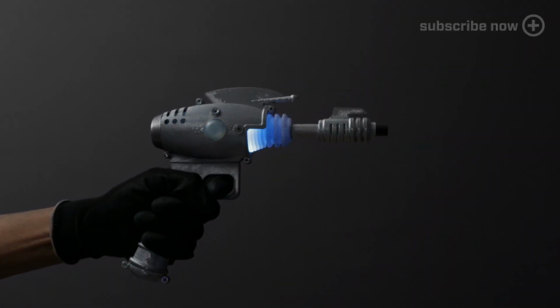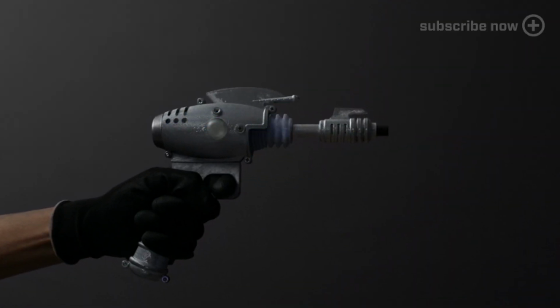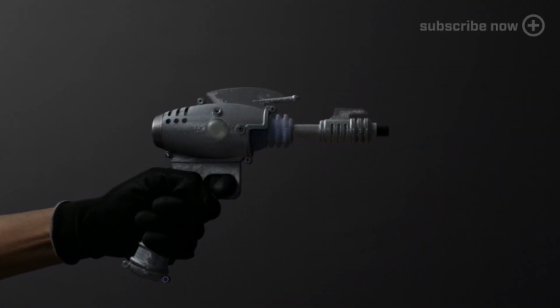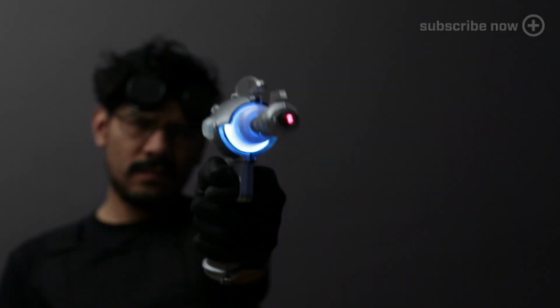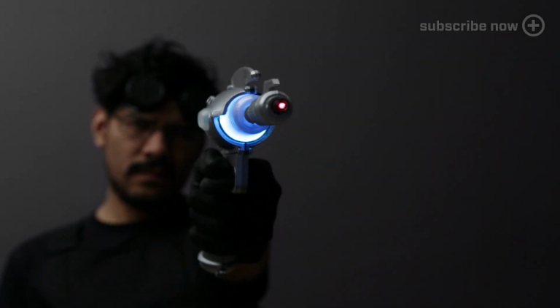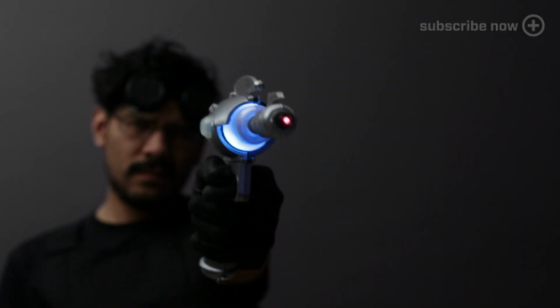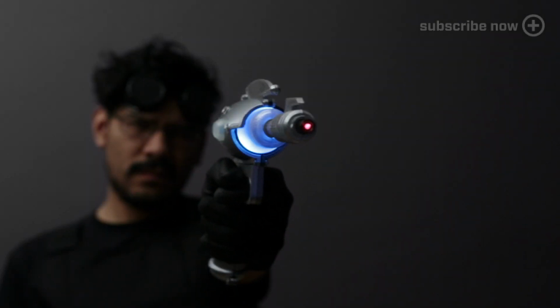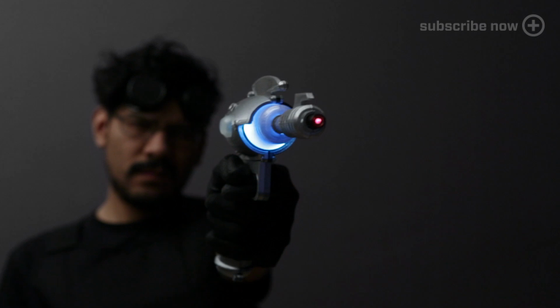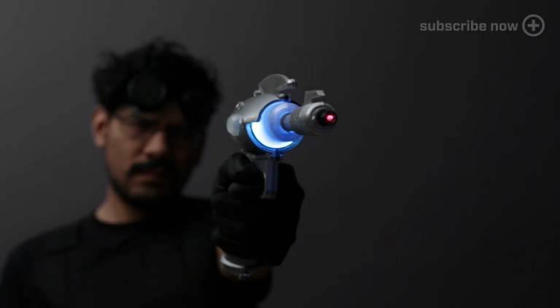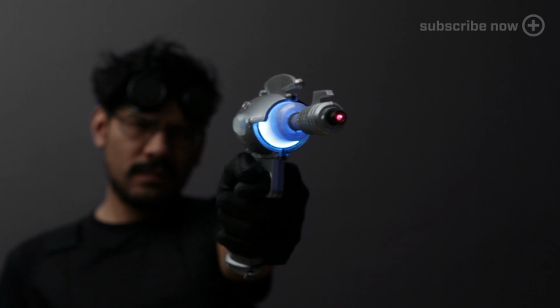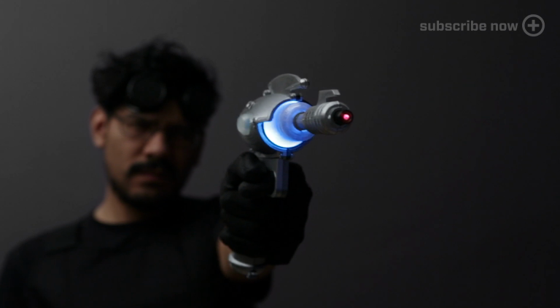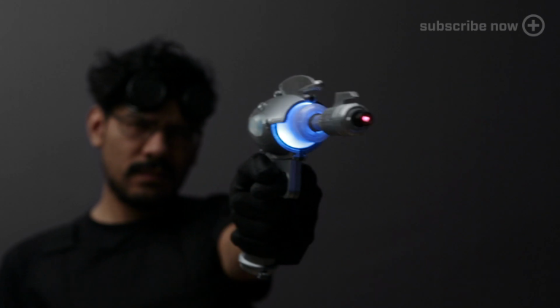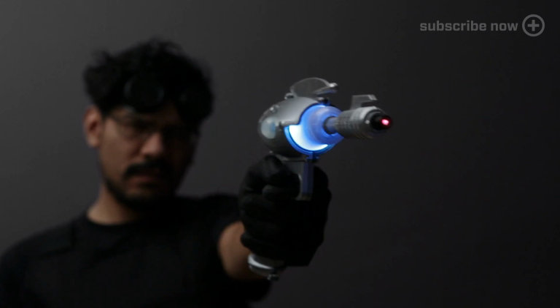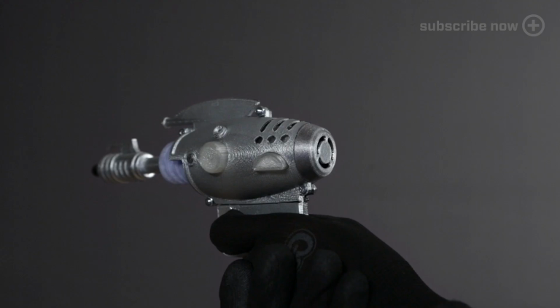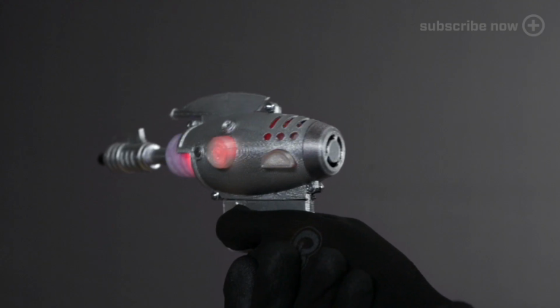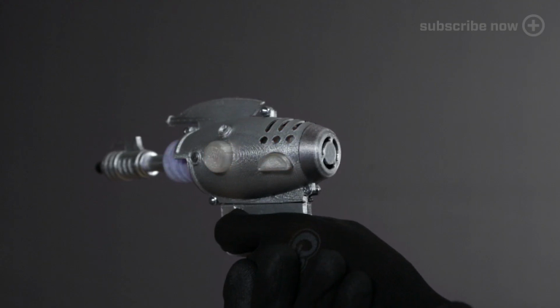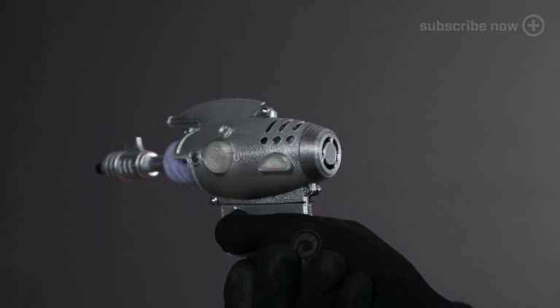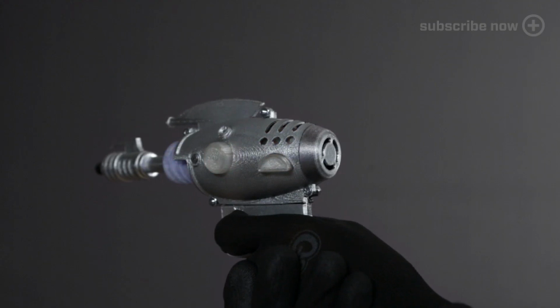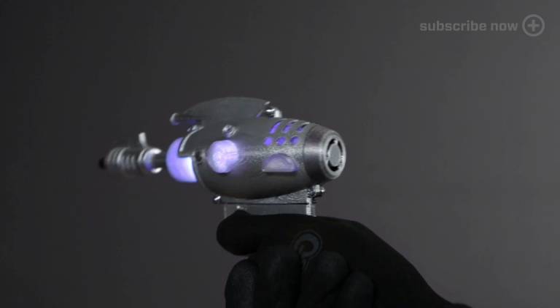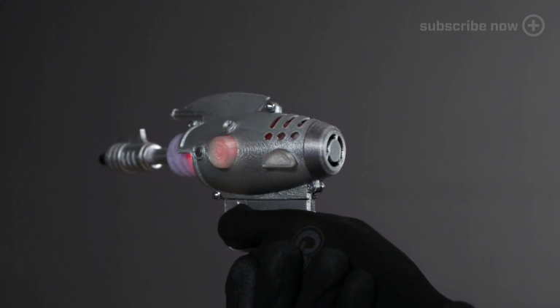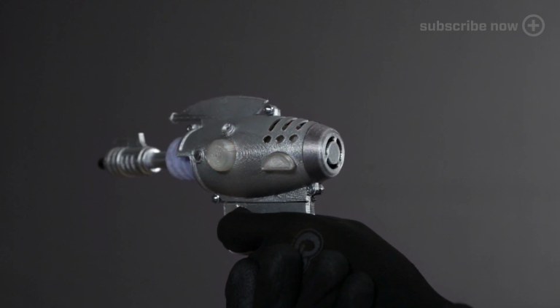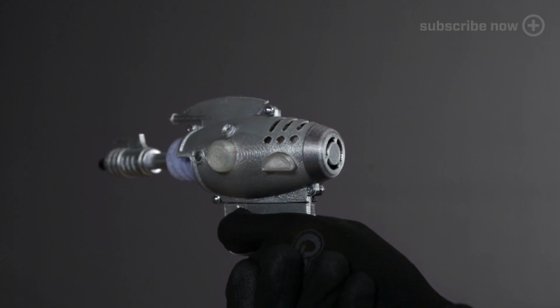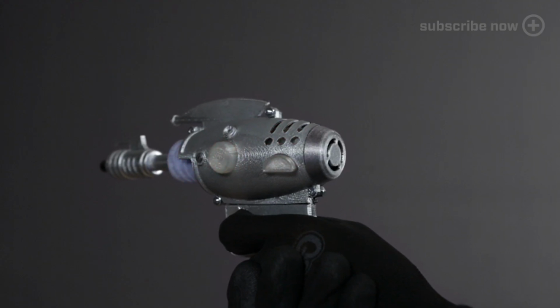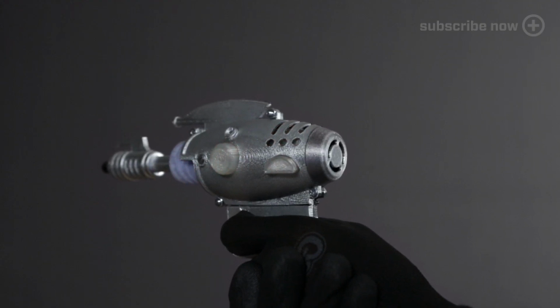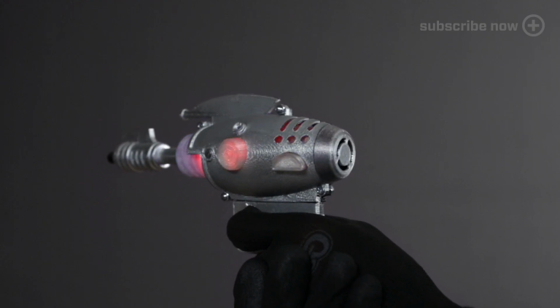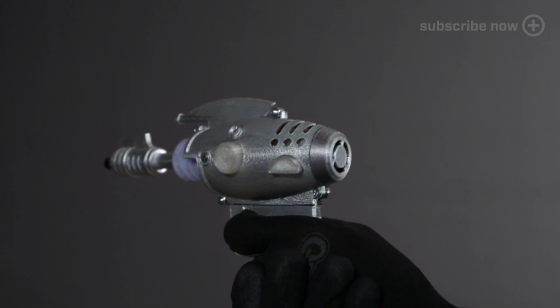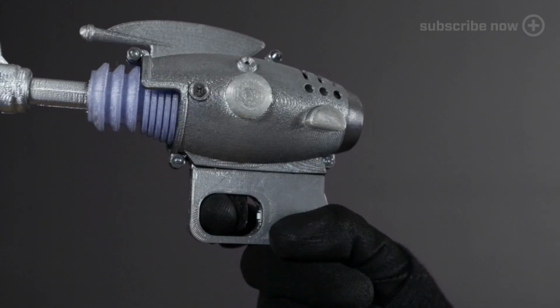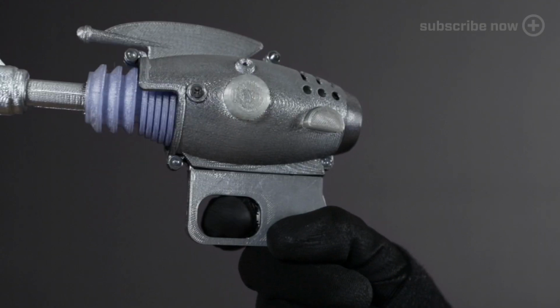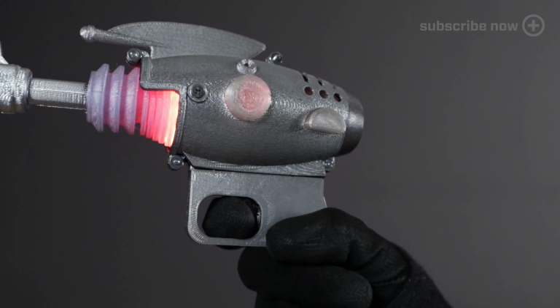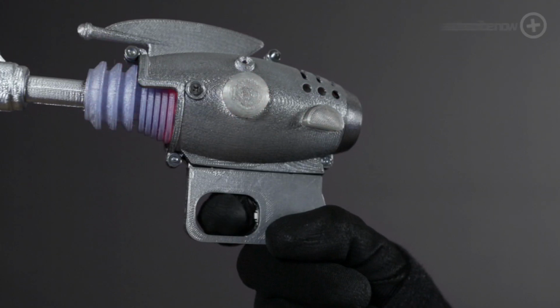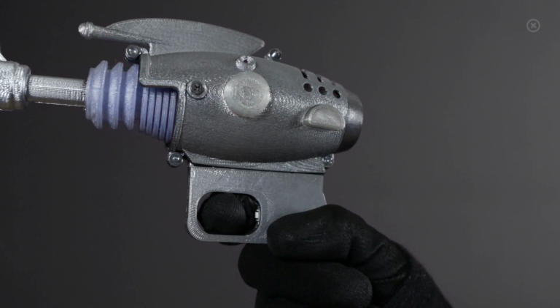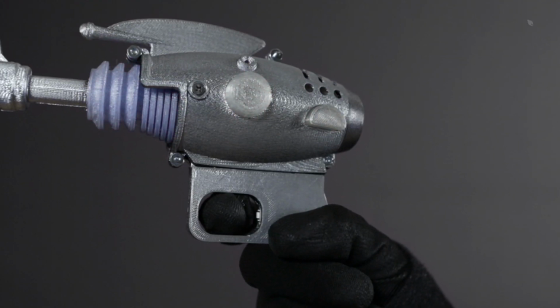In this project we're making a 3D printed sci-fi inspired ray gun with LEDs, fully functioning trigger and sound effects.